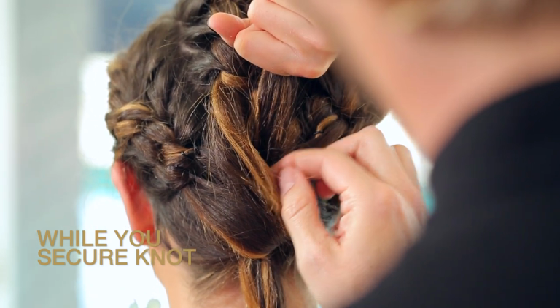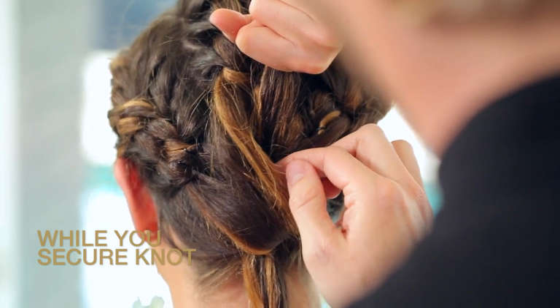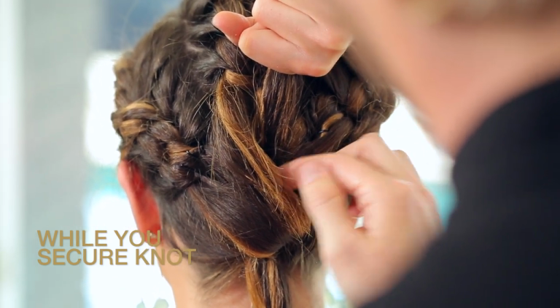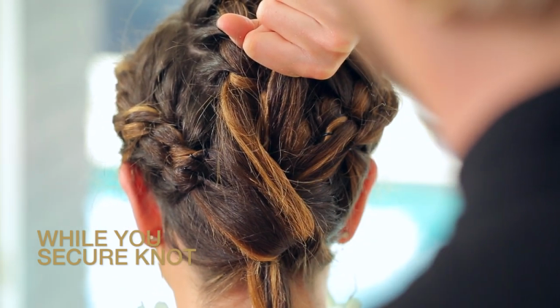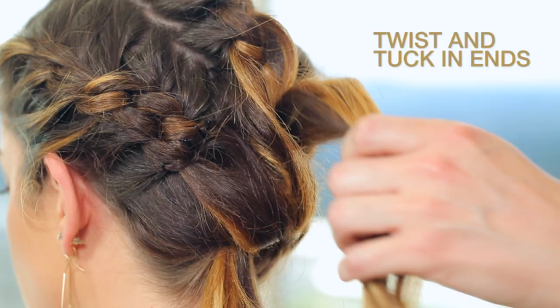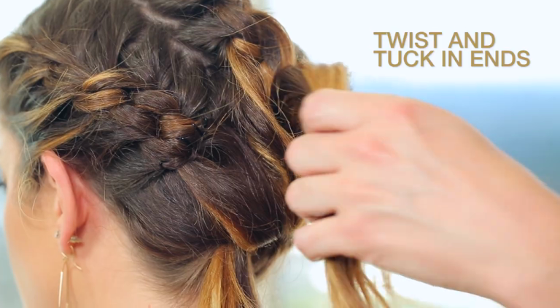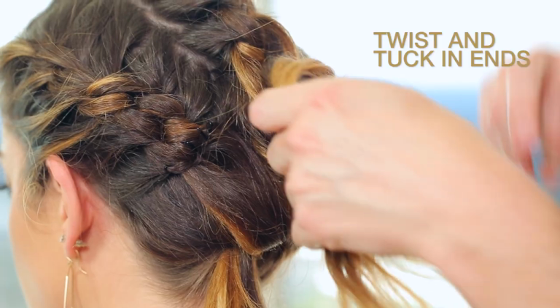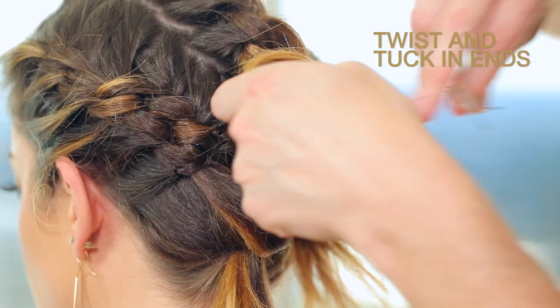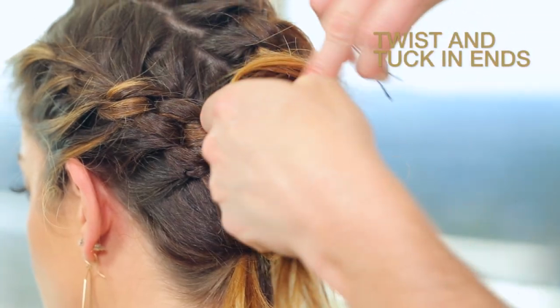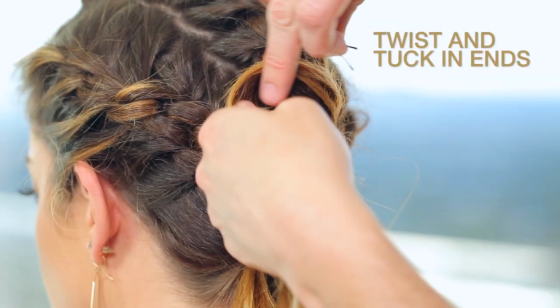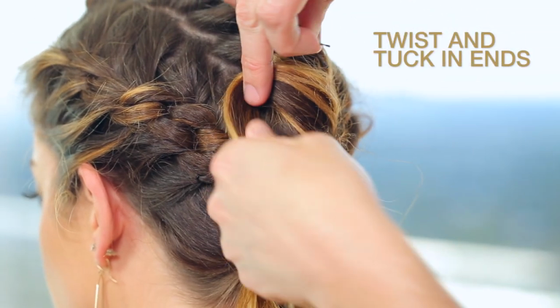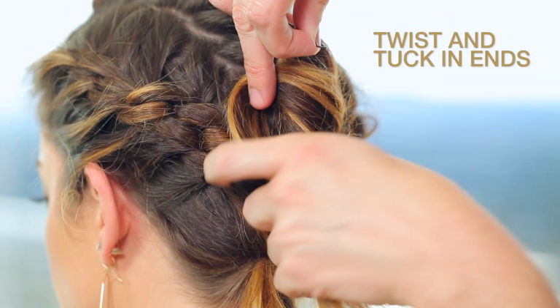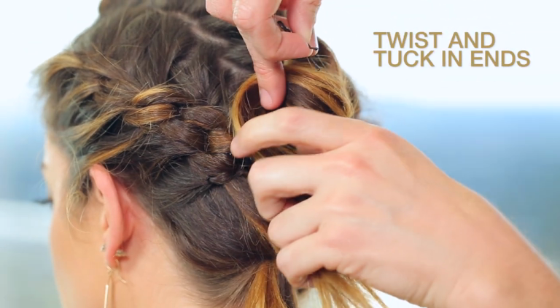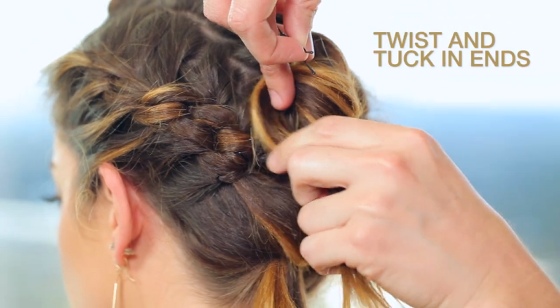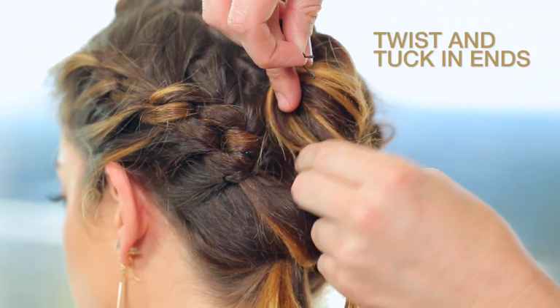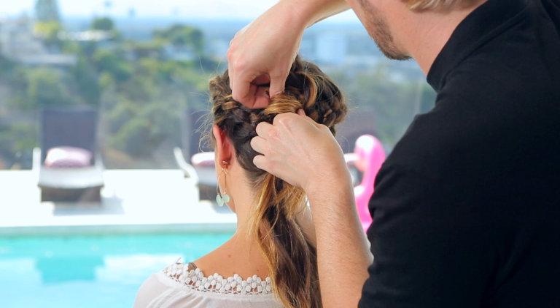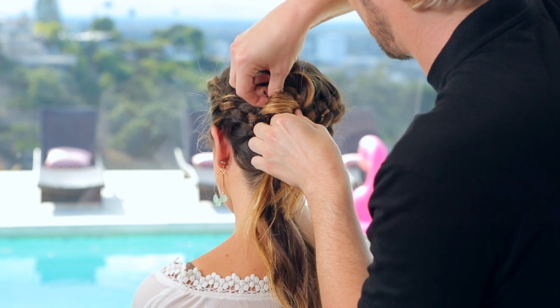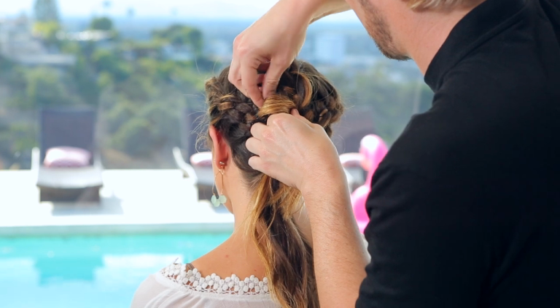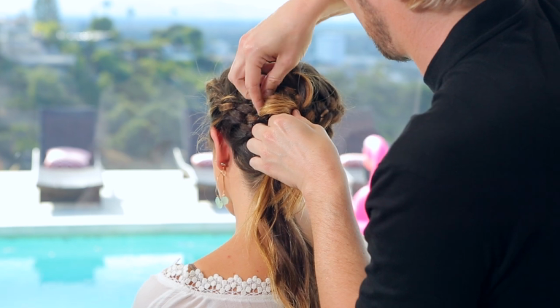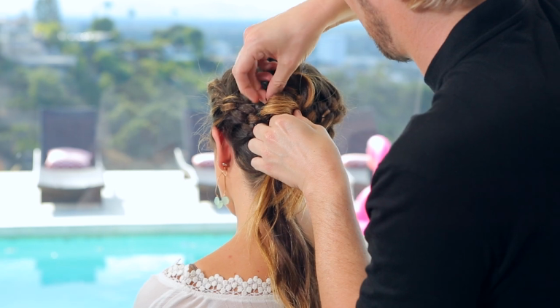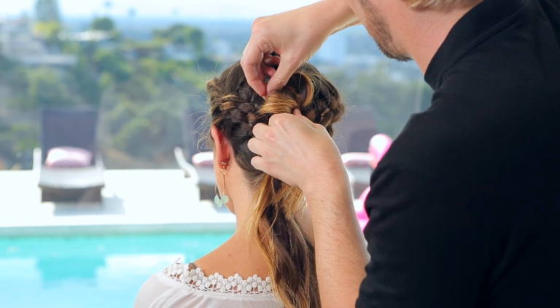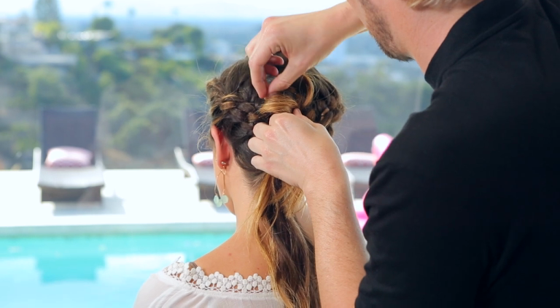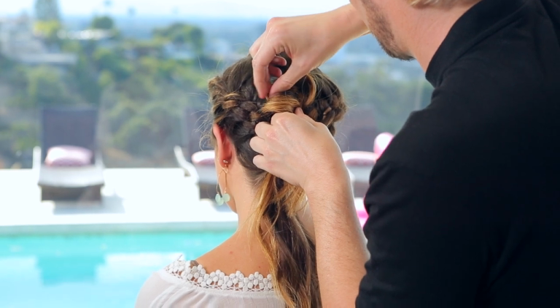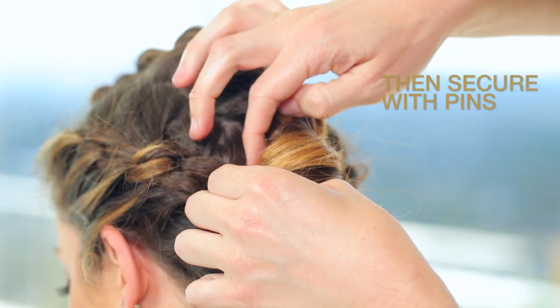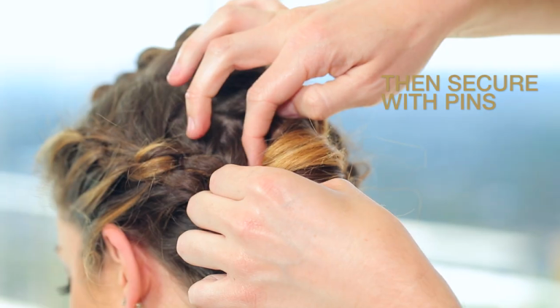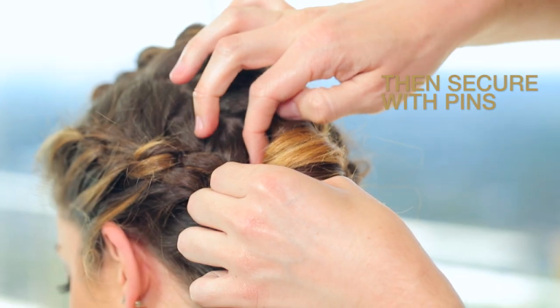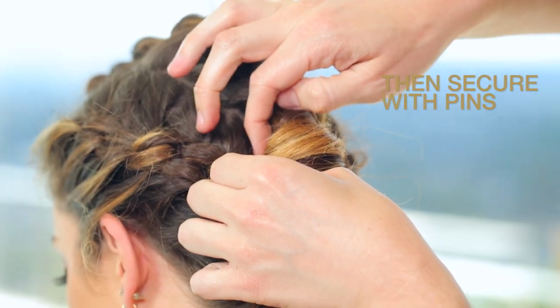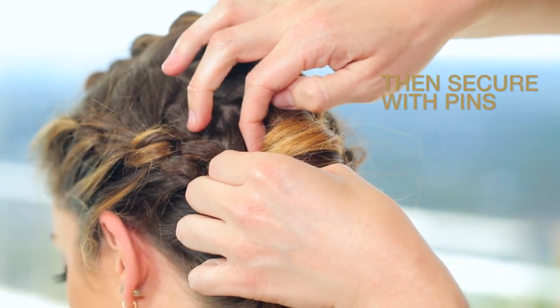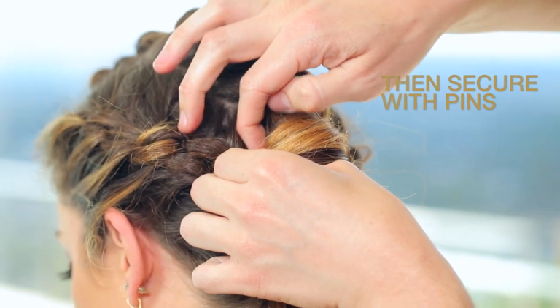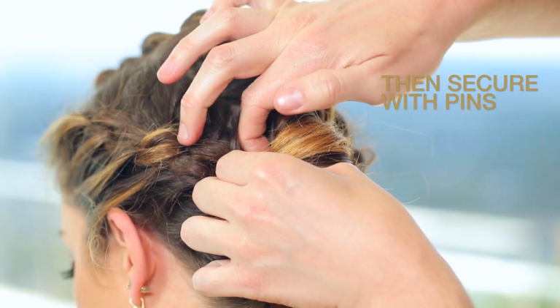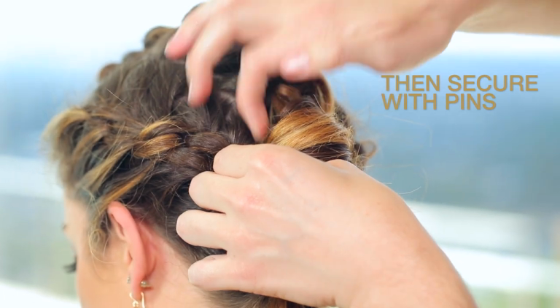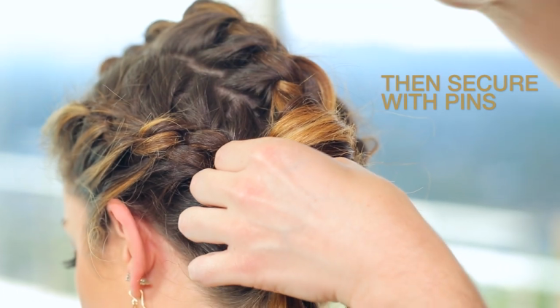Then twist, tuck, and pin the end pieces to your liking. You want the look to be messy and undone.